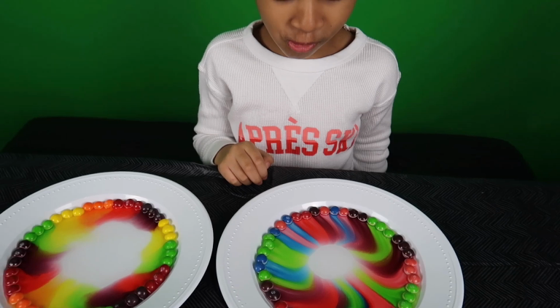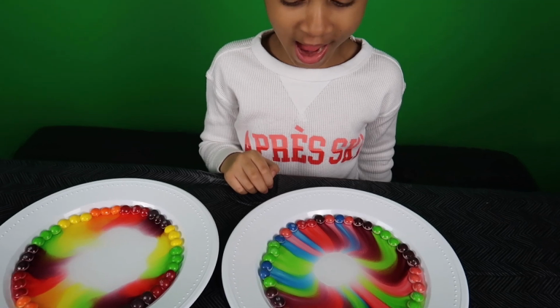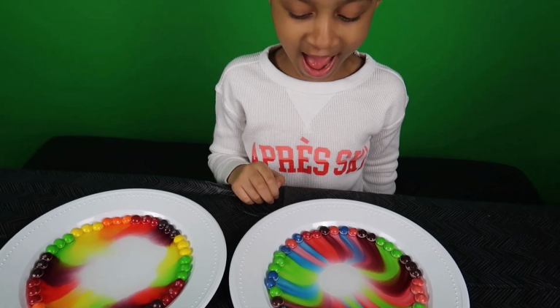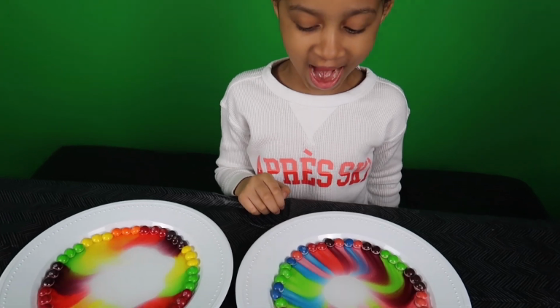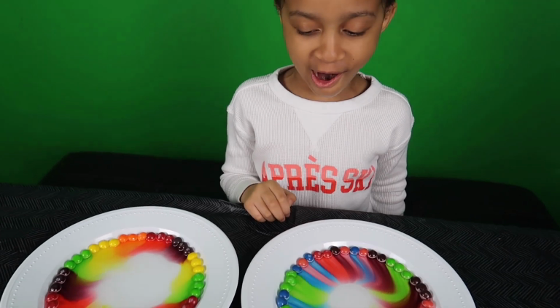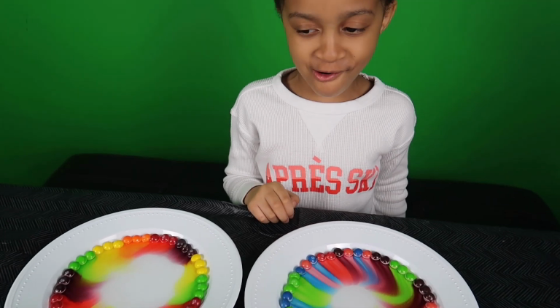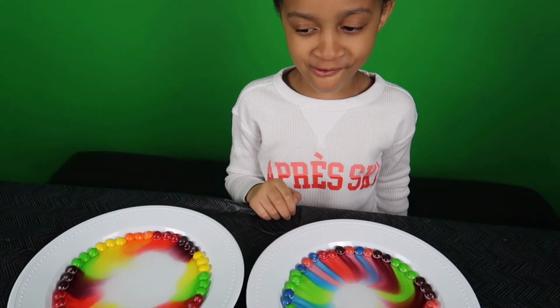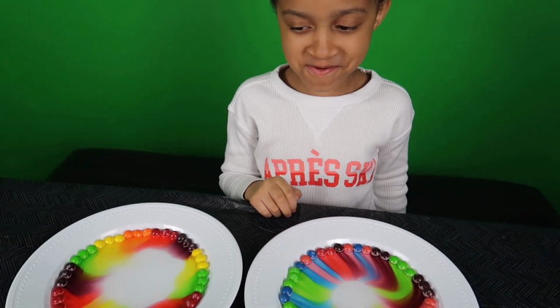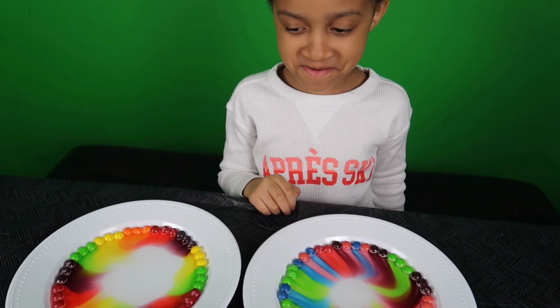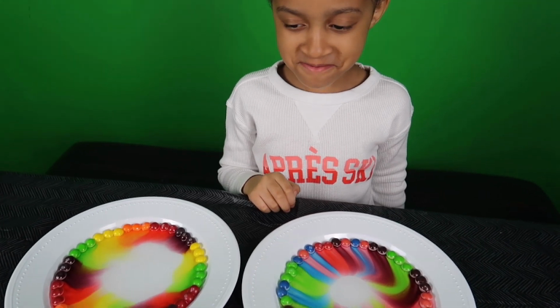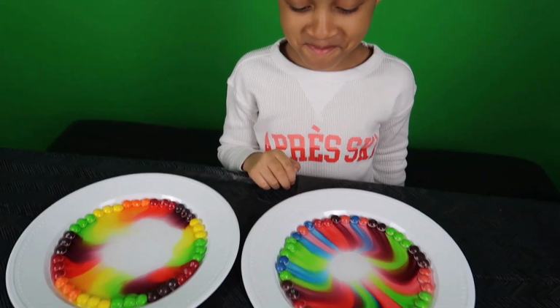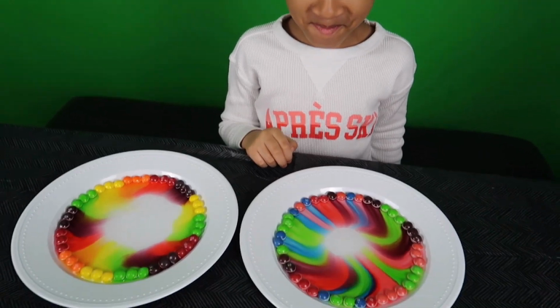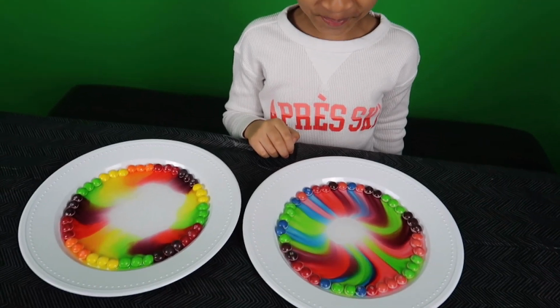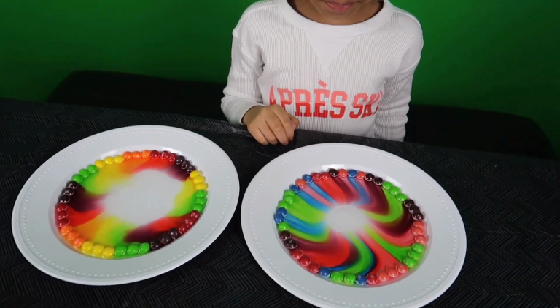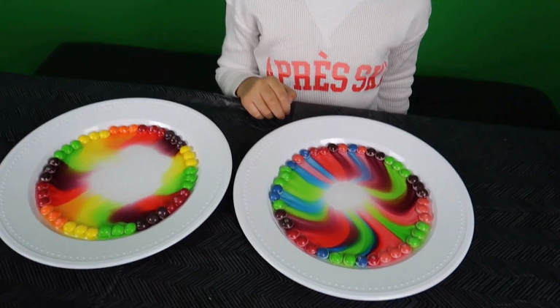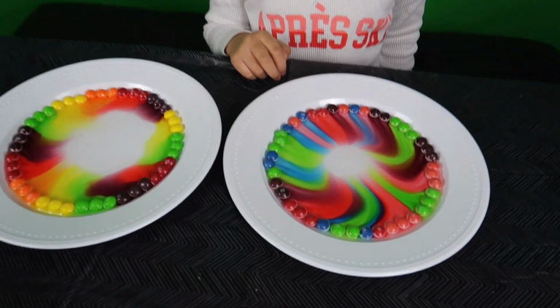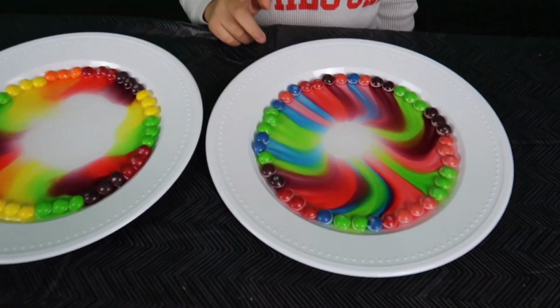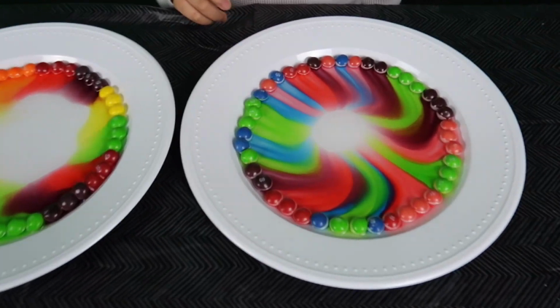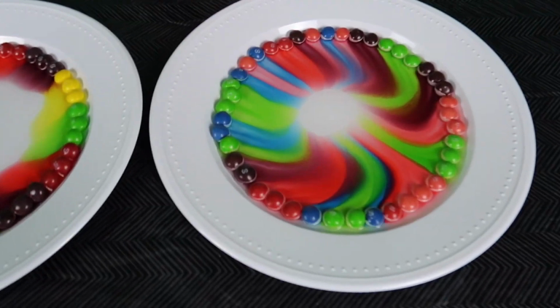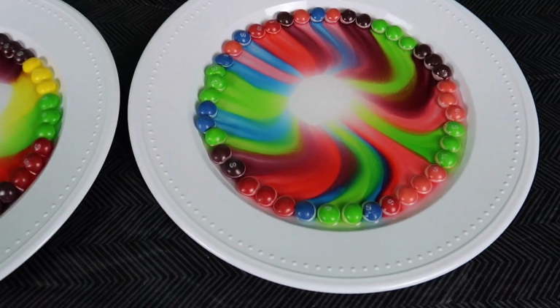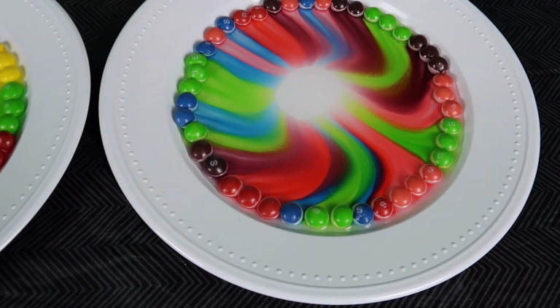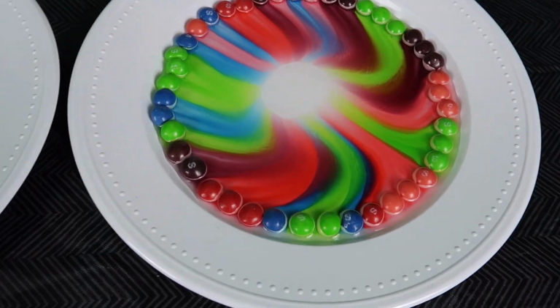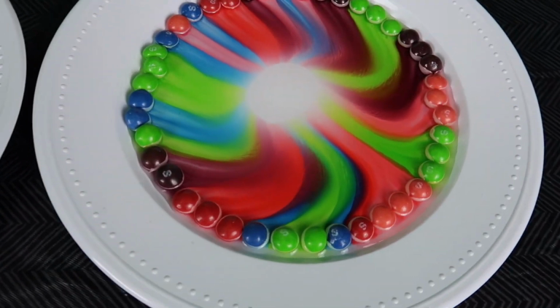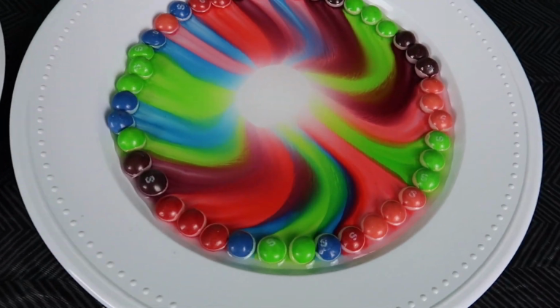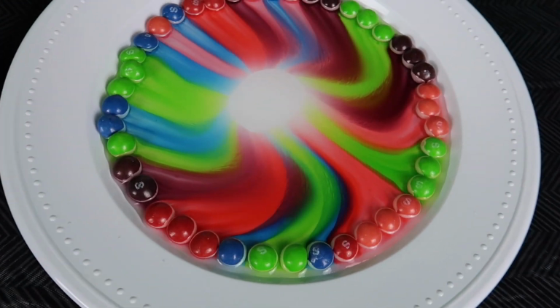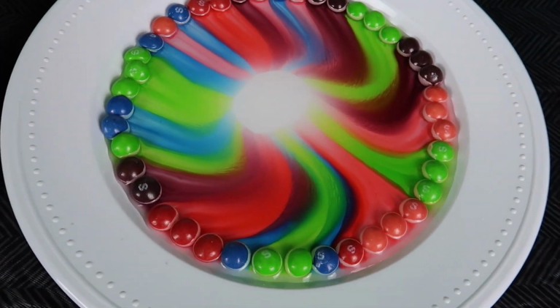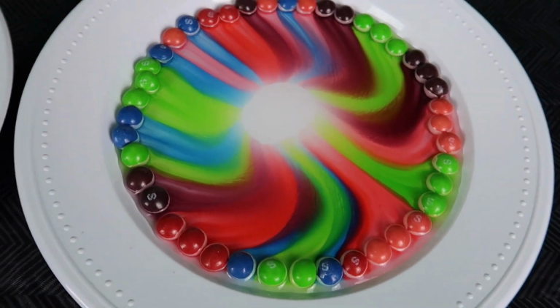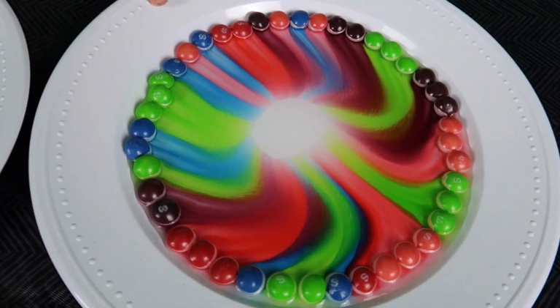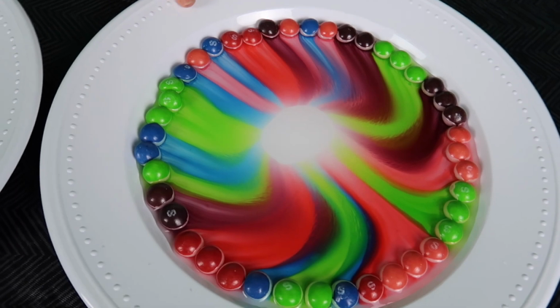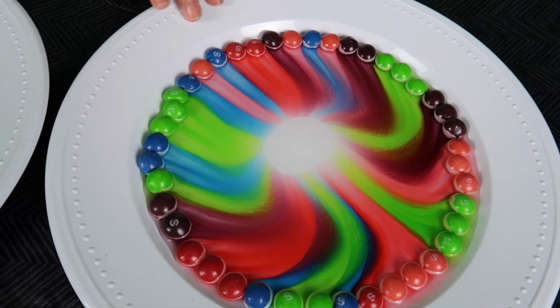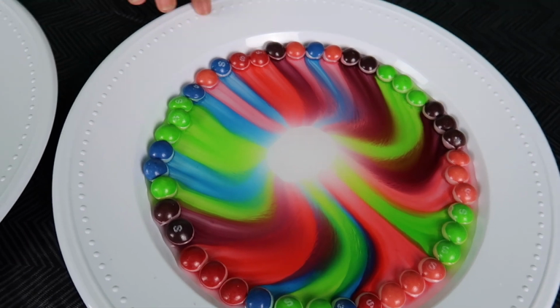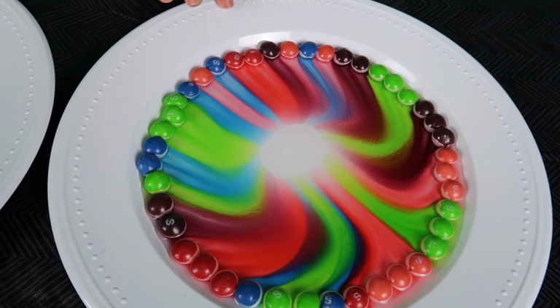Wow. That is pretty. Look at the berry with this.